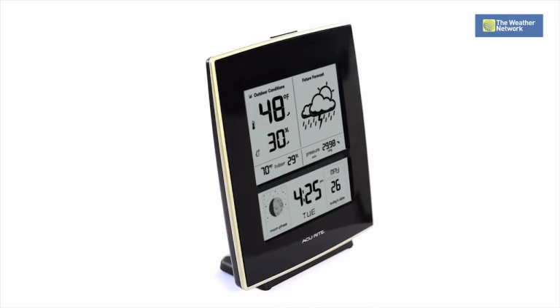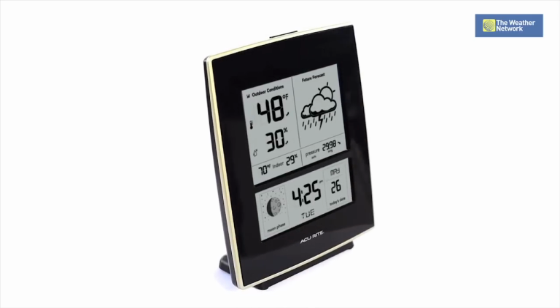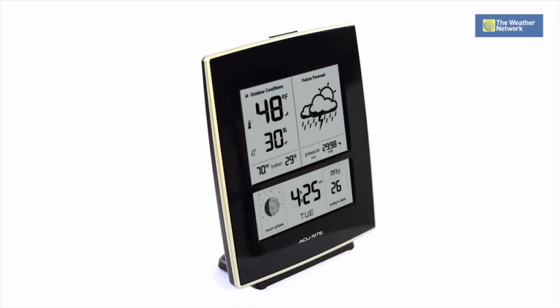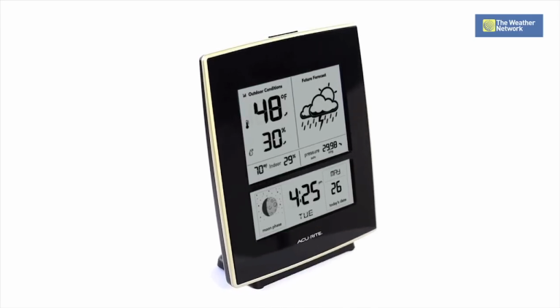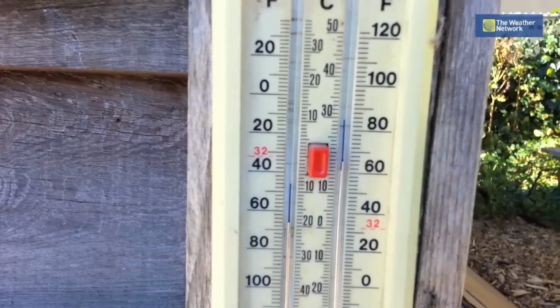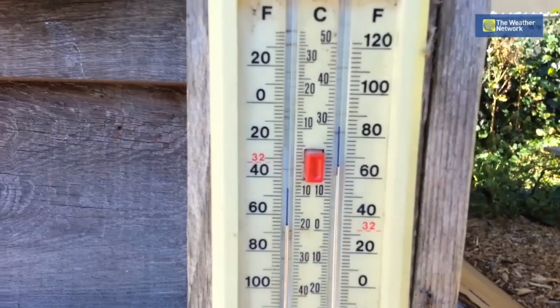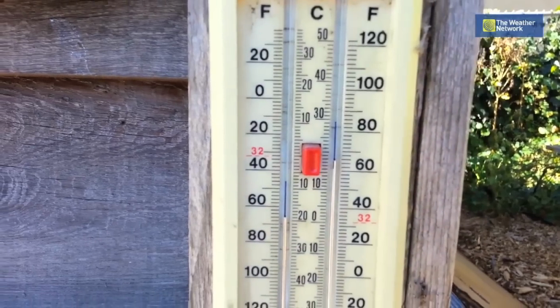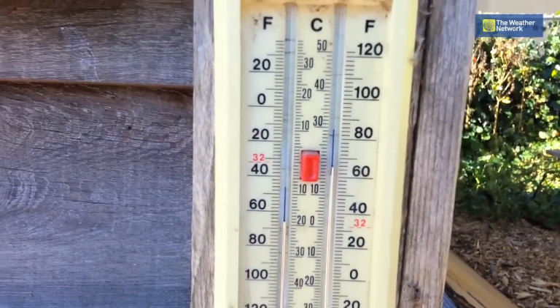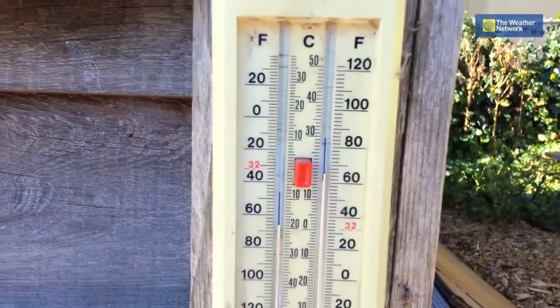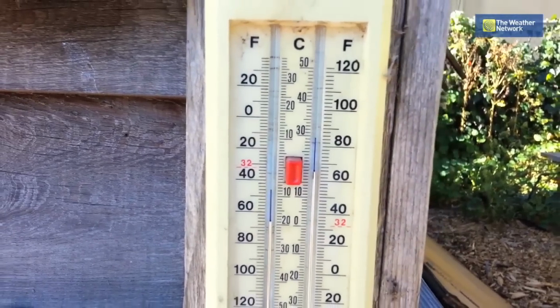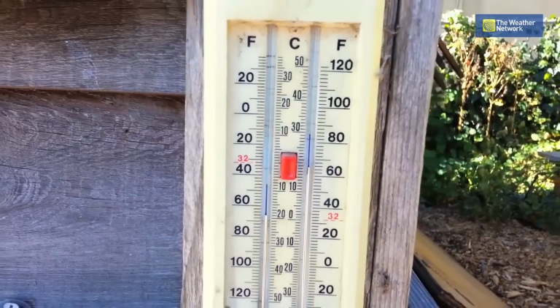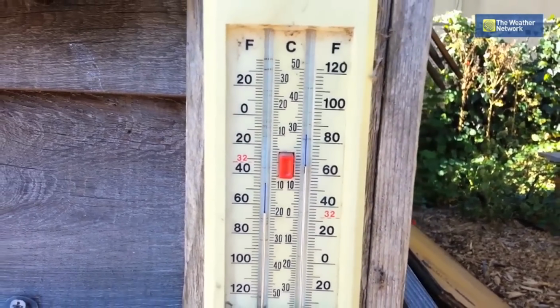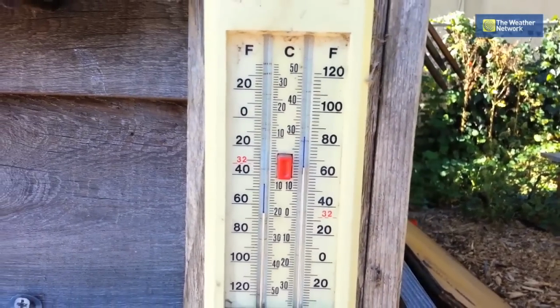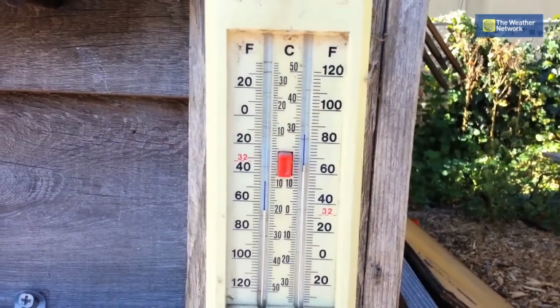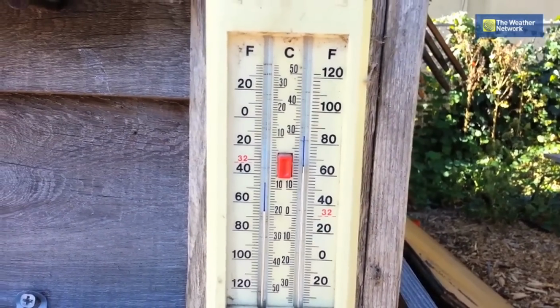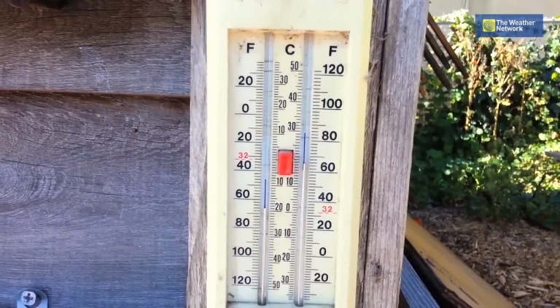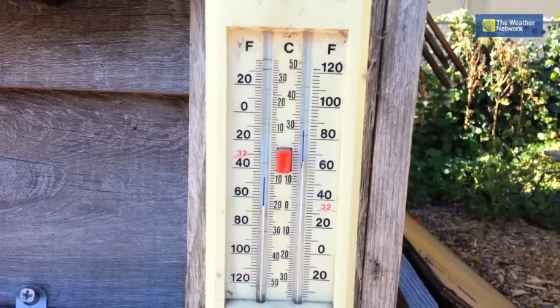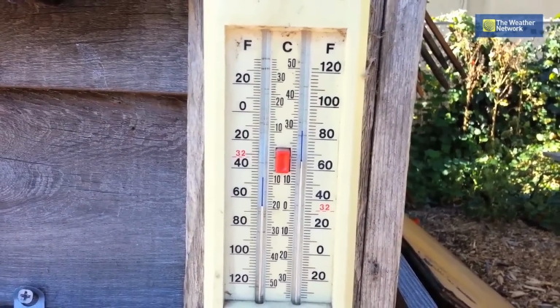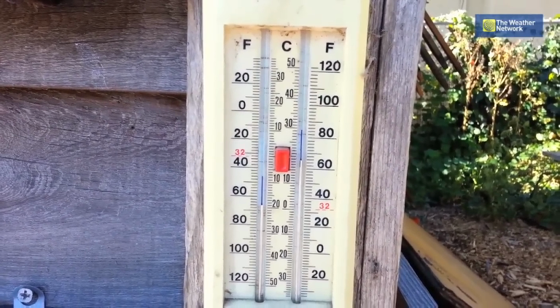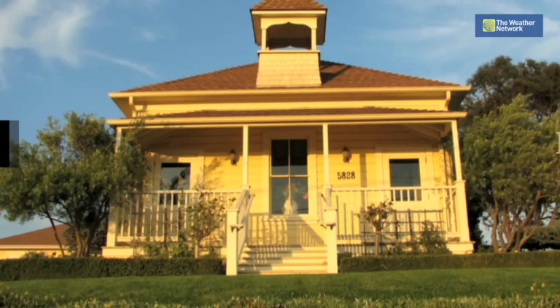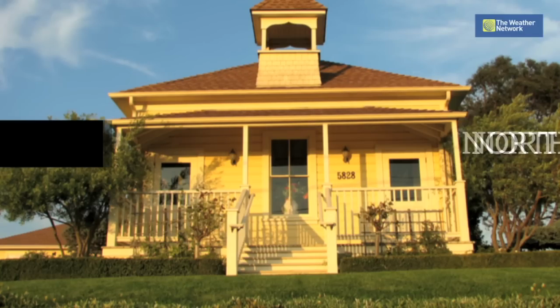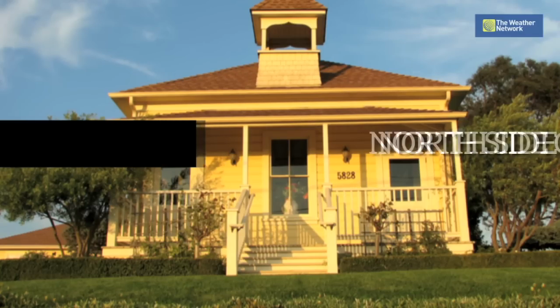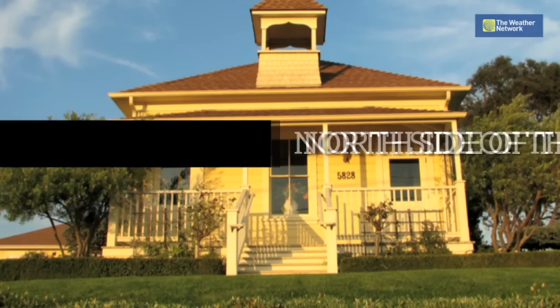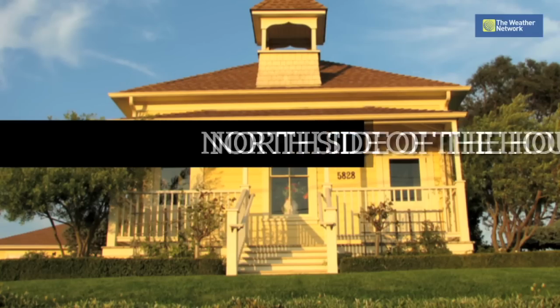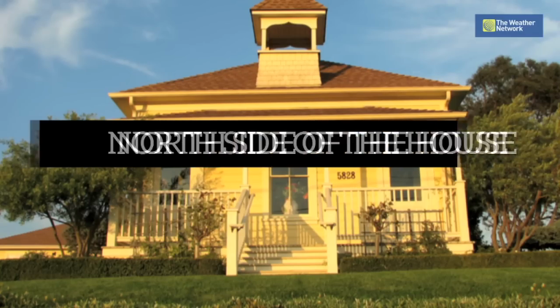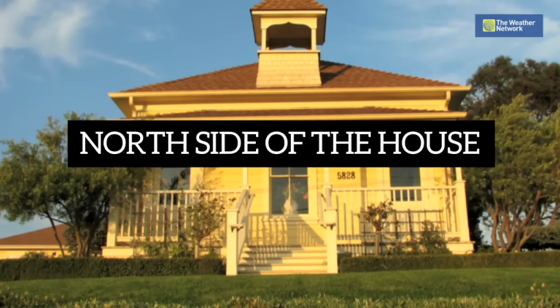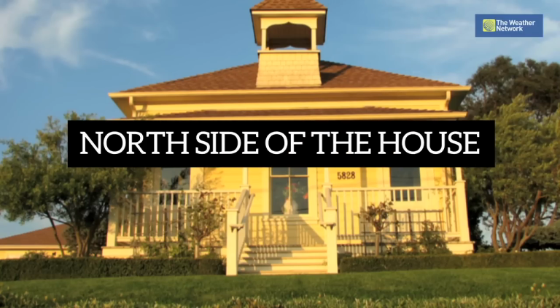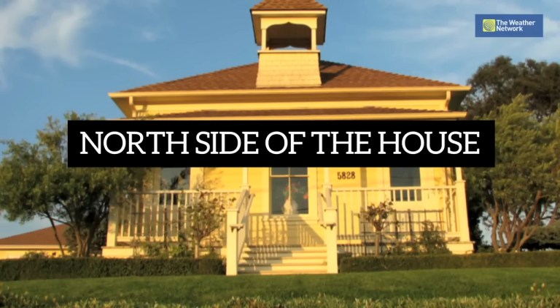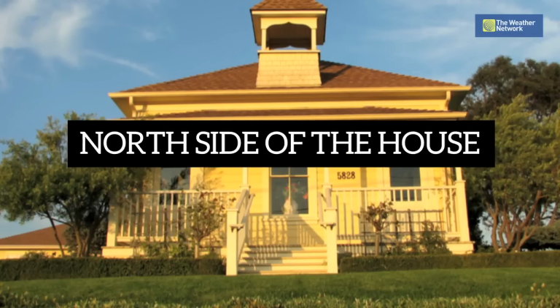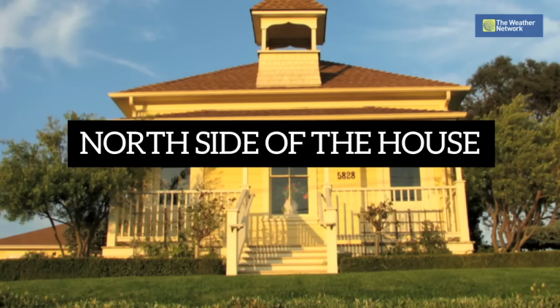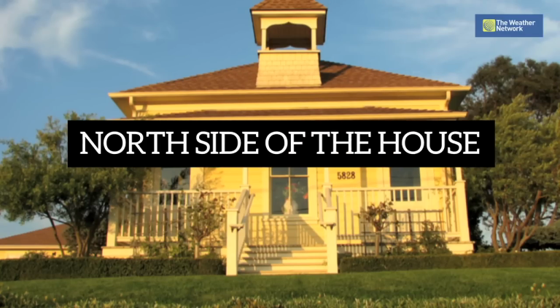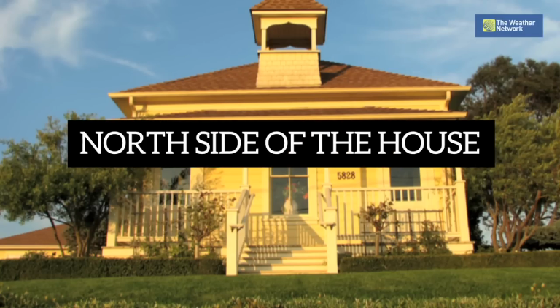Step two: find a shaded area where there is no direct sunlight. Best location? The north side of the house.